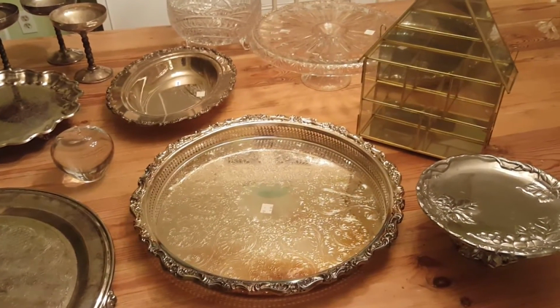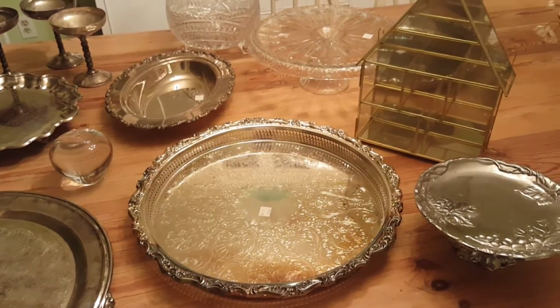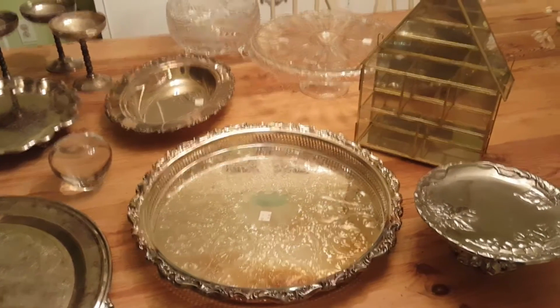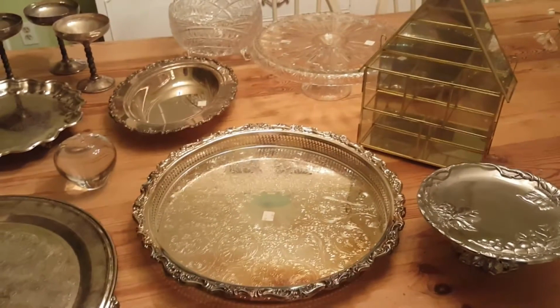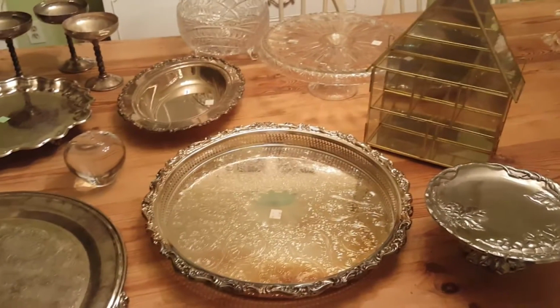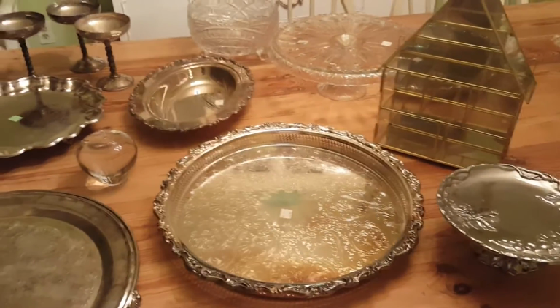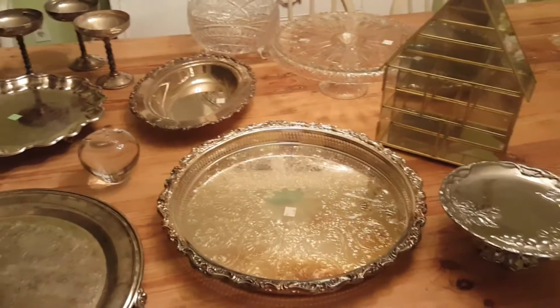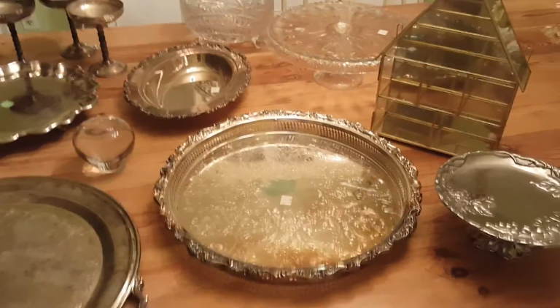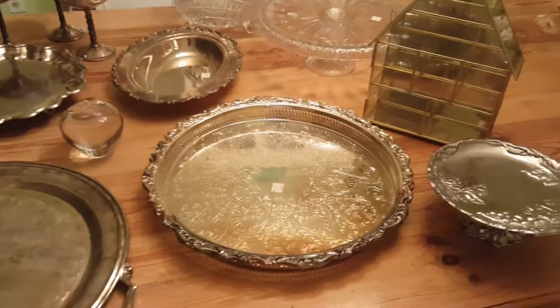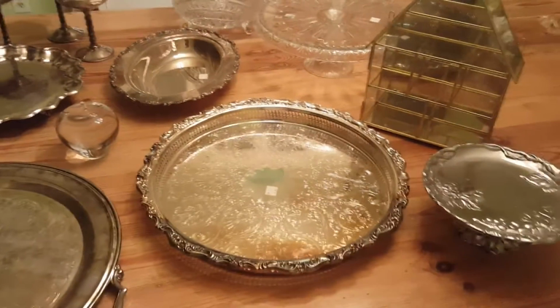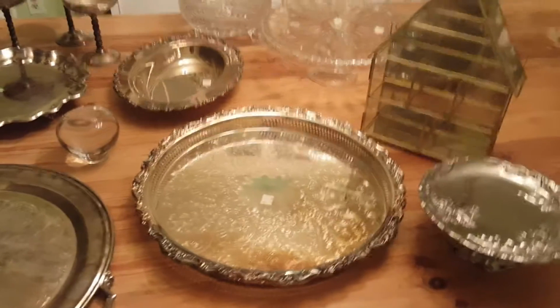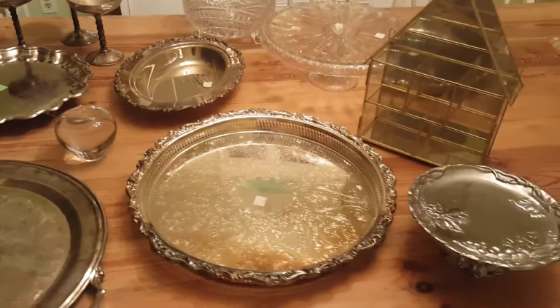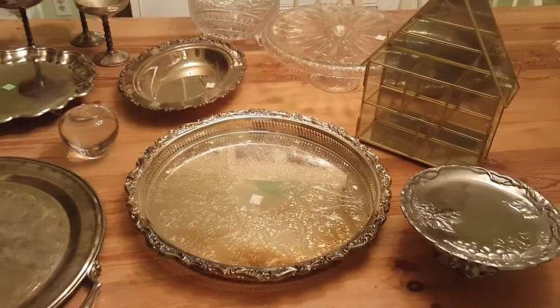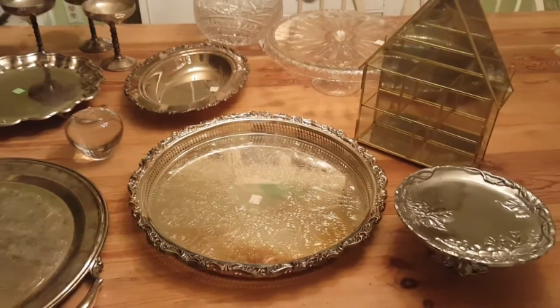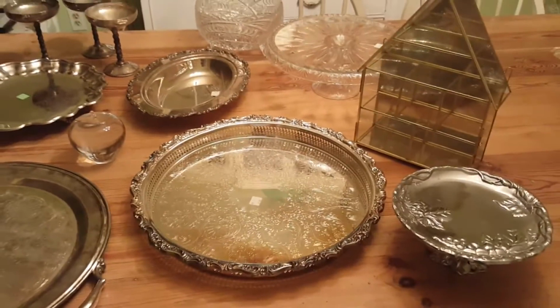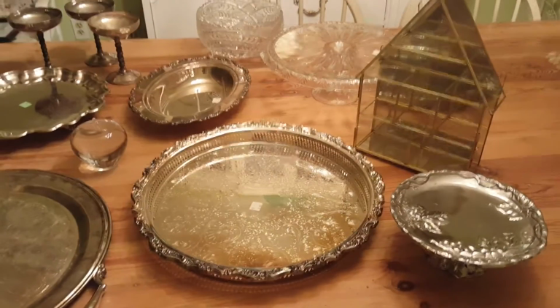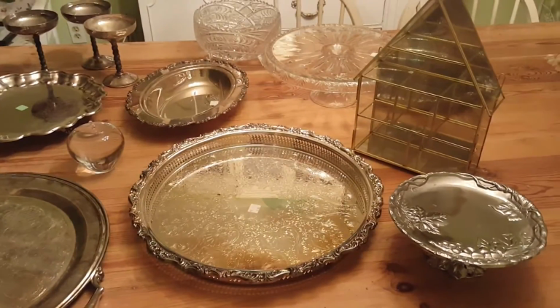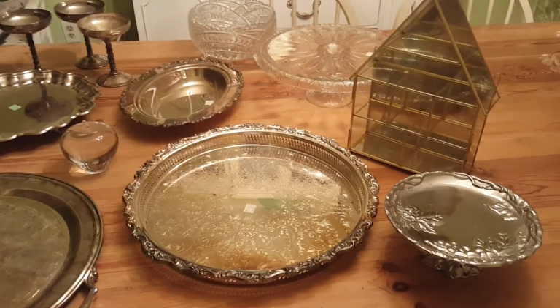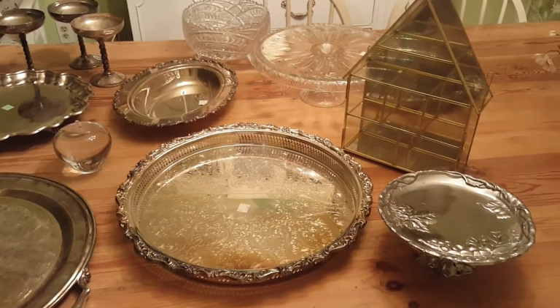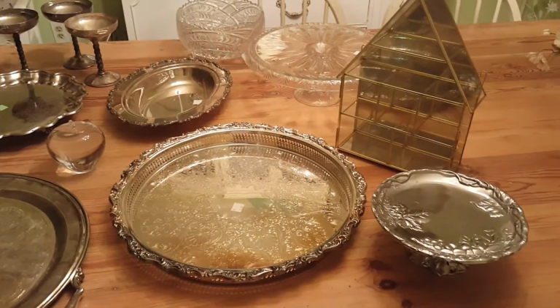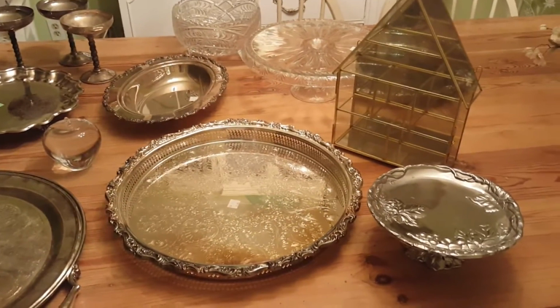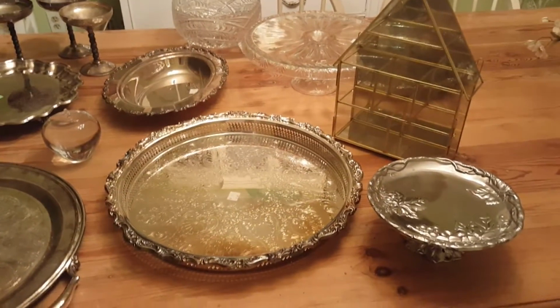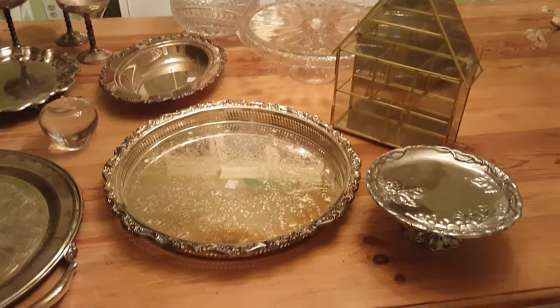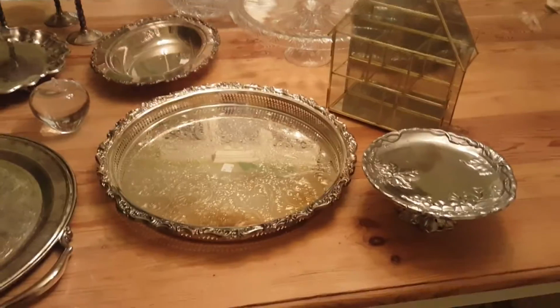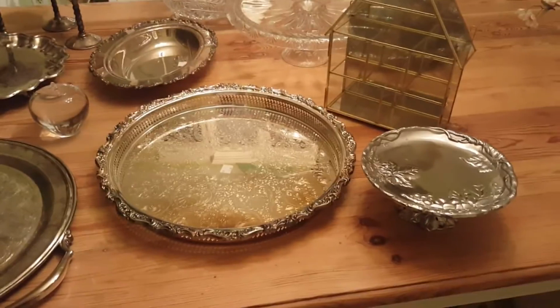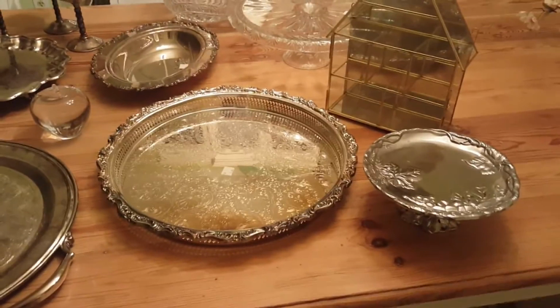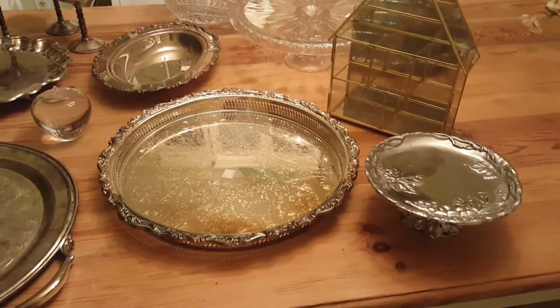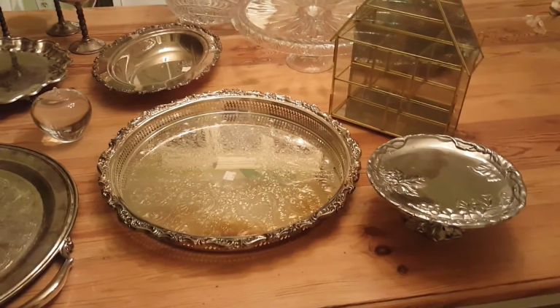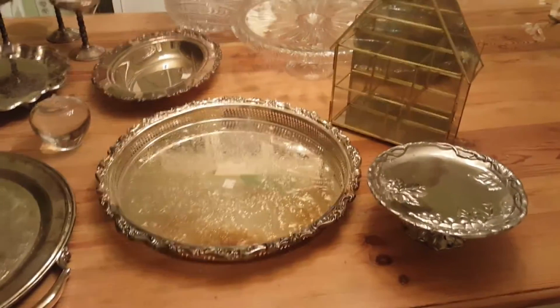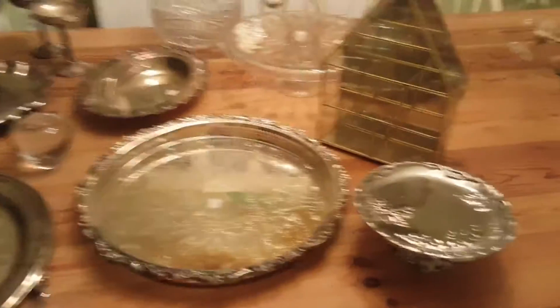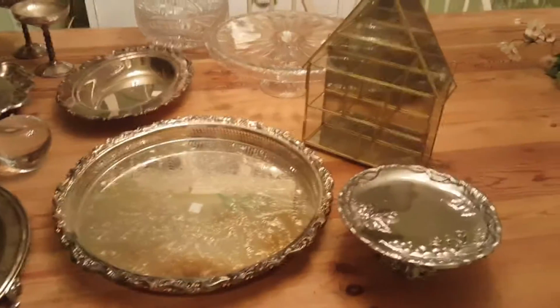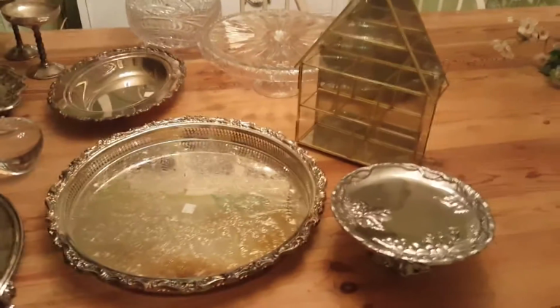Here are my finds — my thrift haul from Salvation Army and one thing I got from Goodwill.